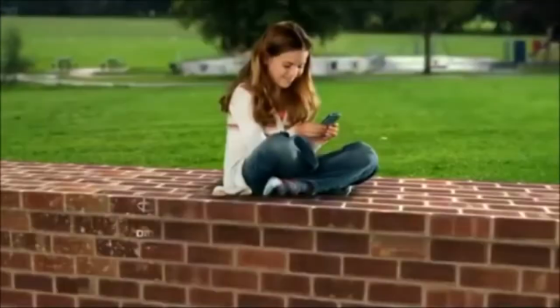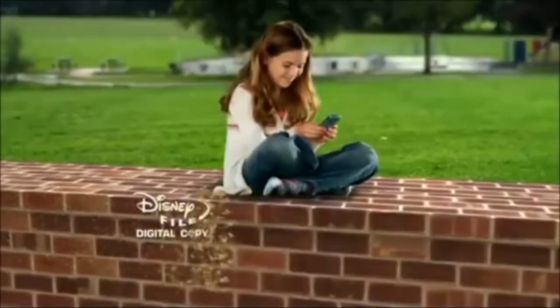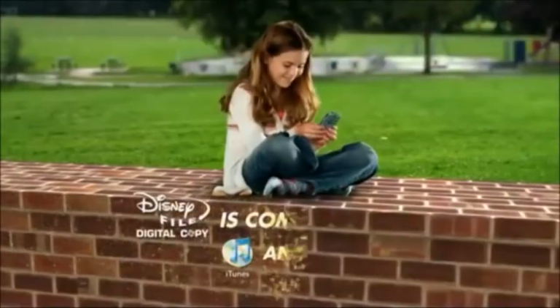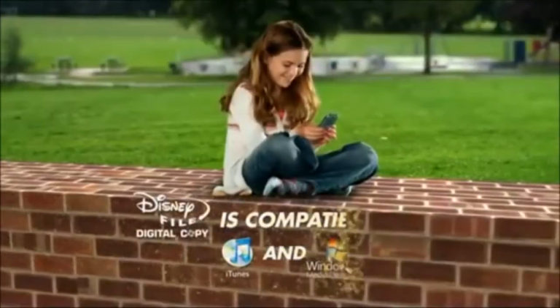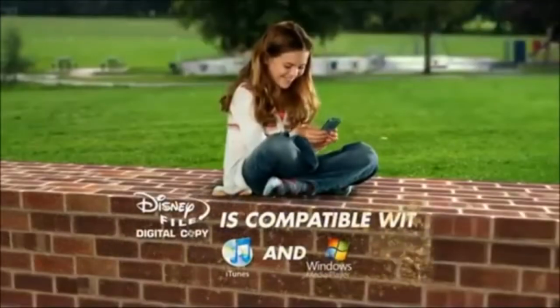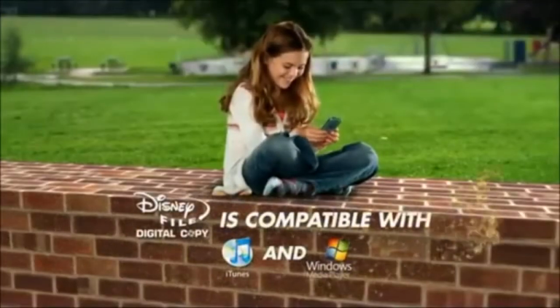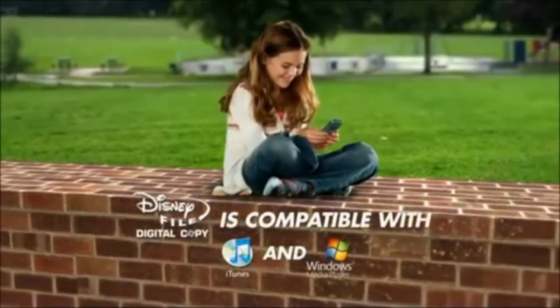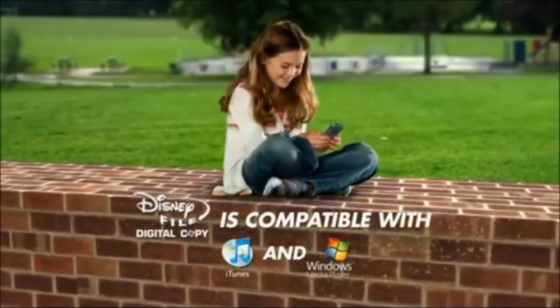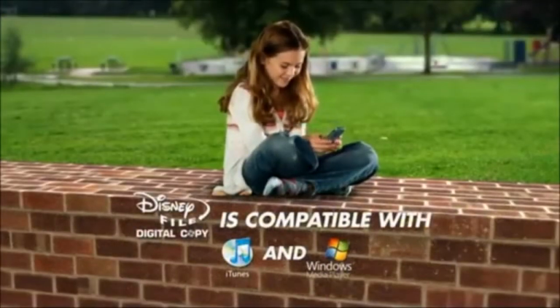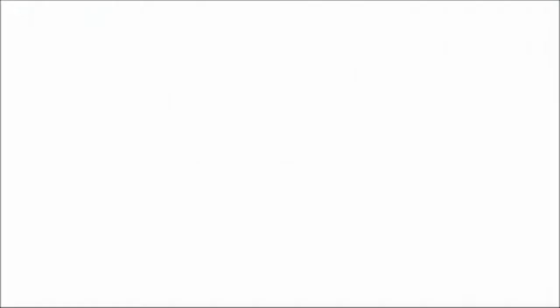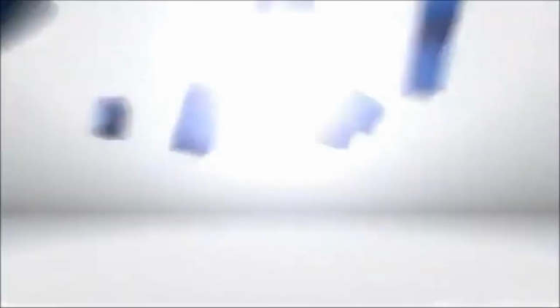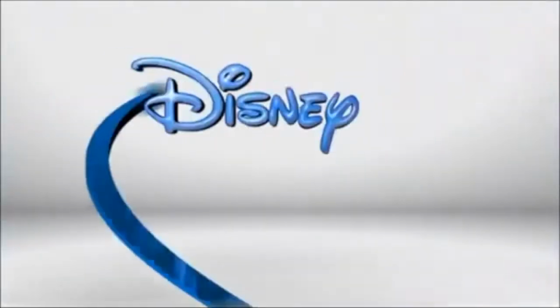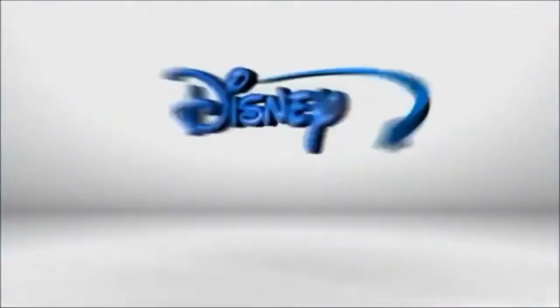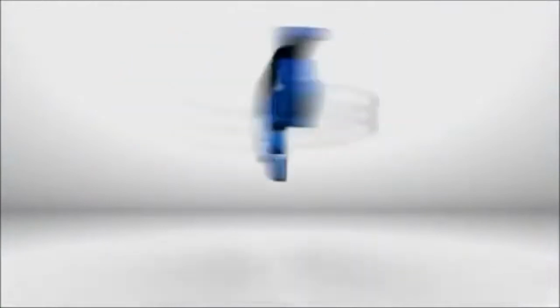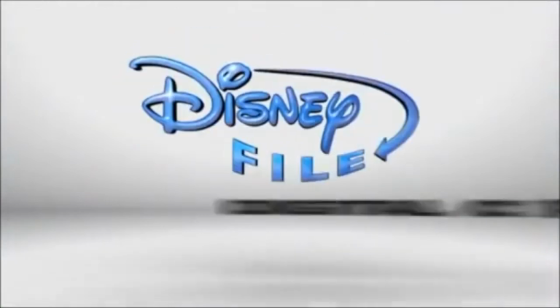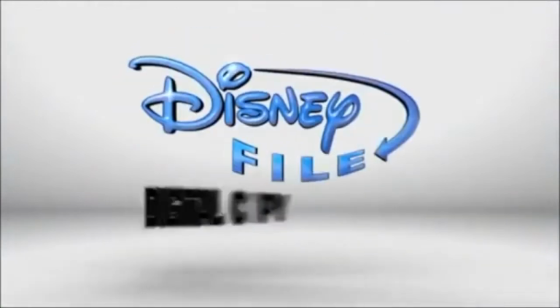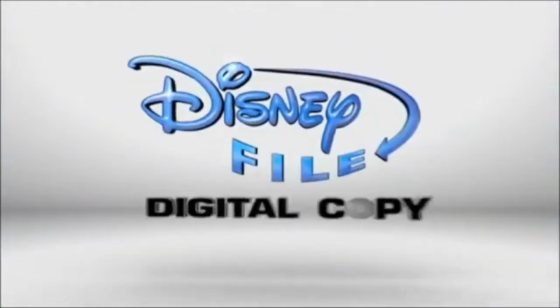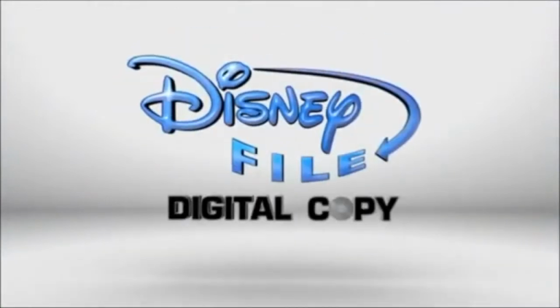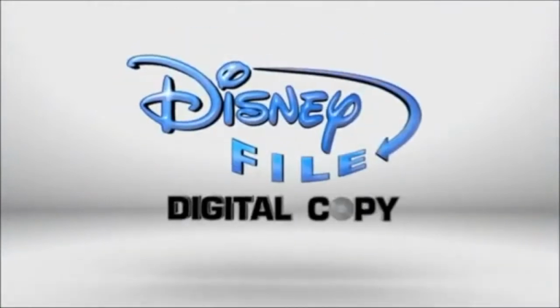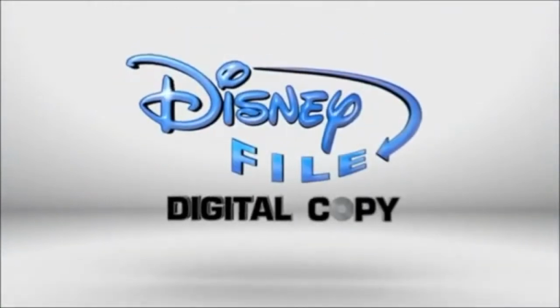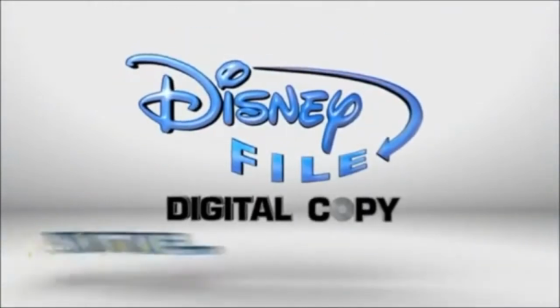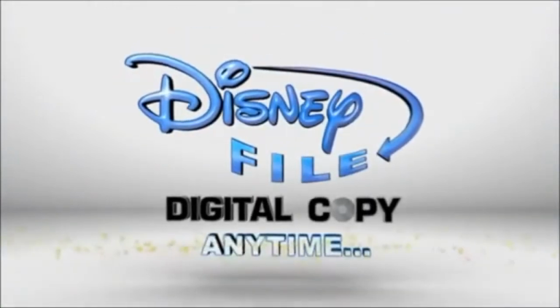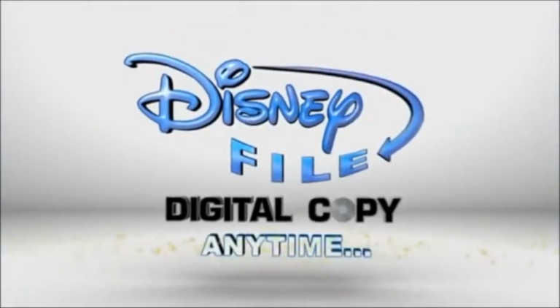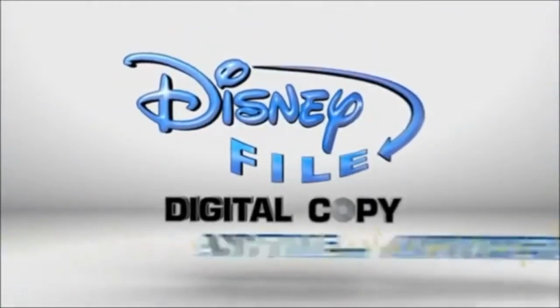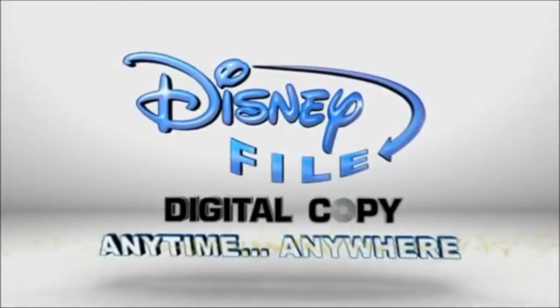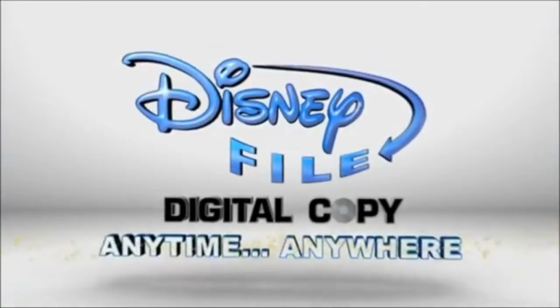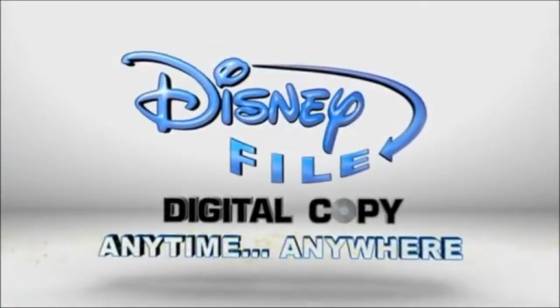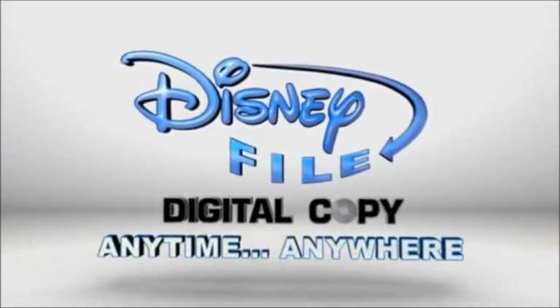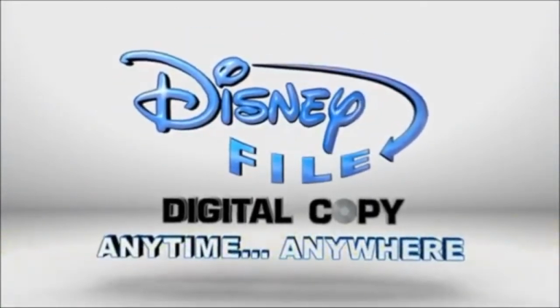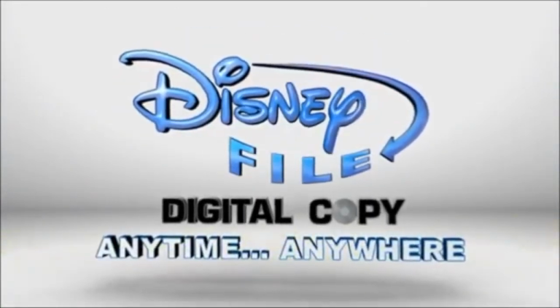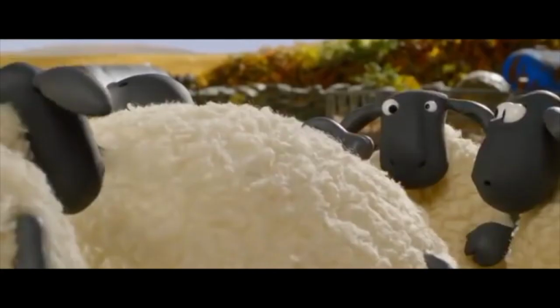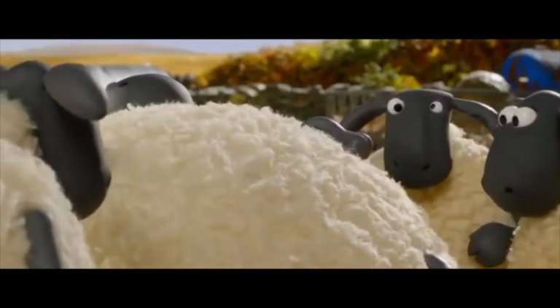Quick, fun, and easy. DisneyFile digital copy — your favorite movies anytime, anywhere, in just minutes.